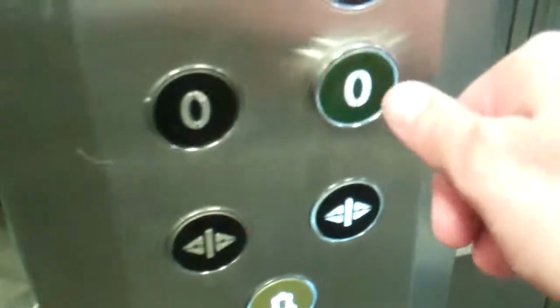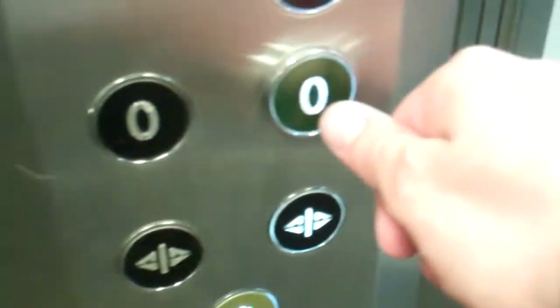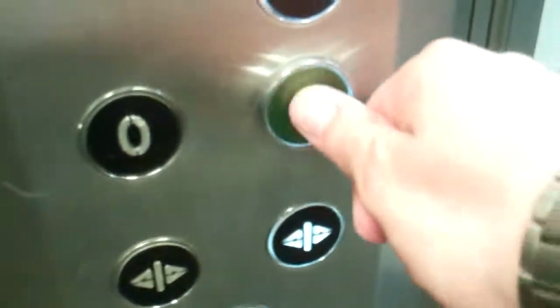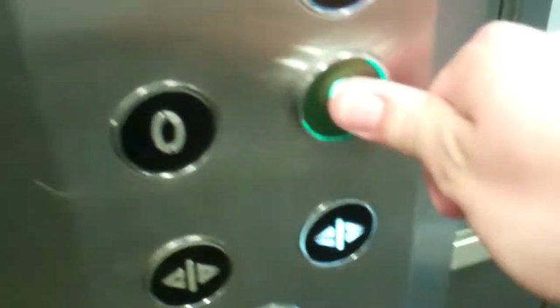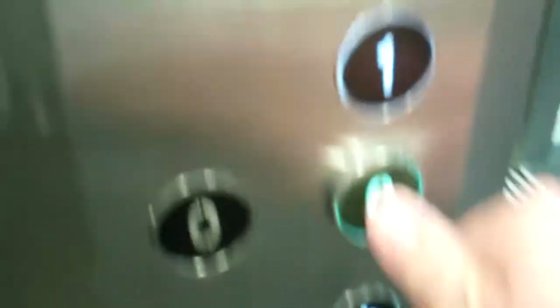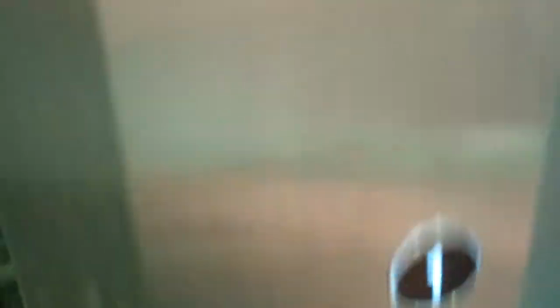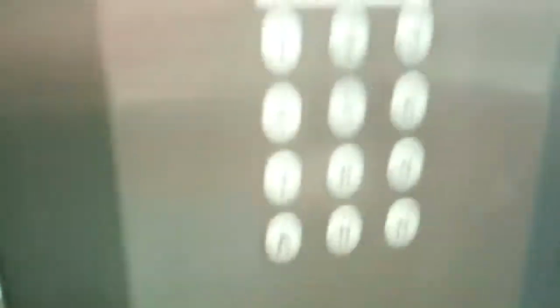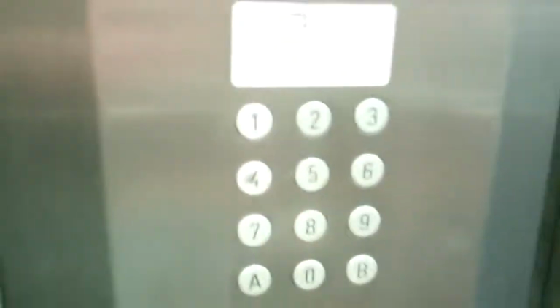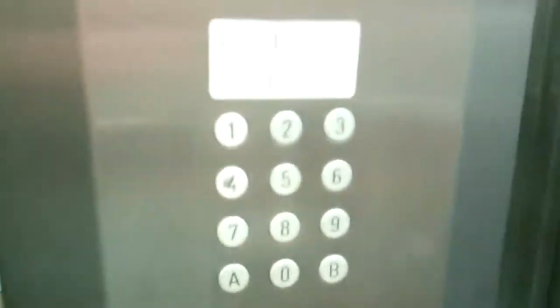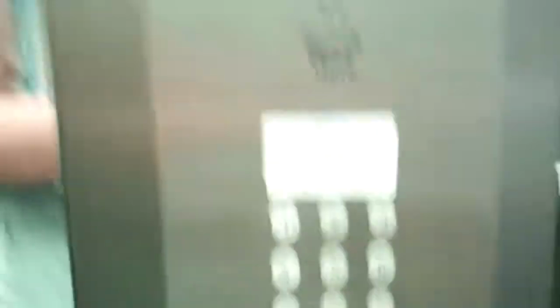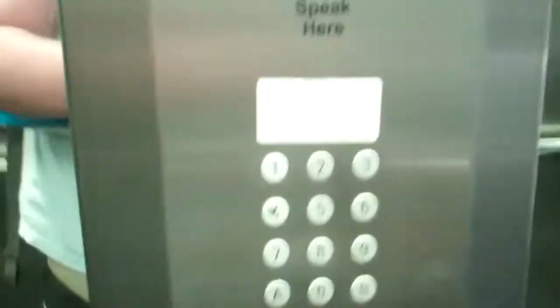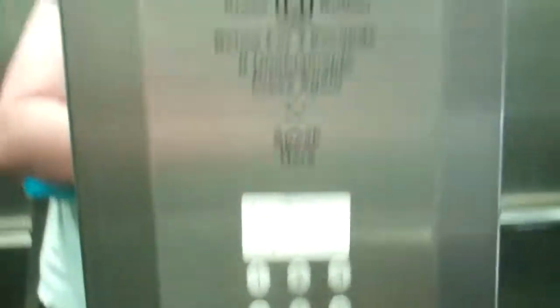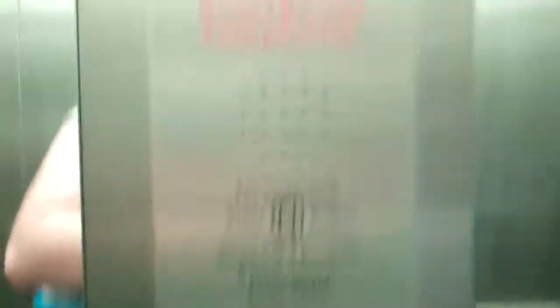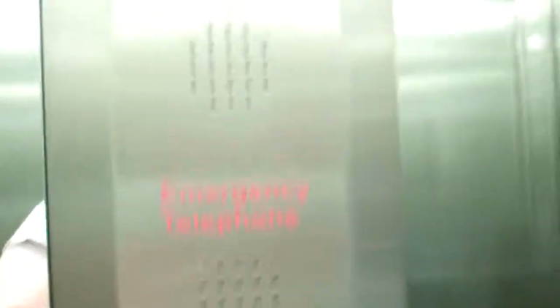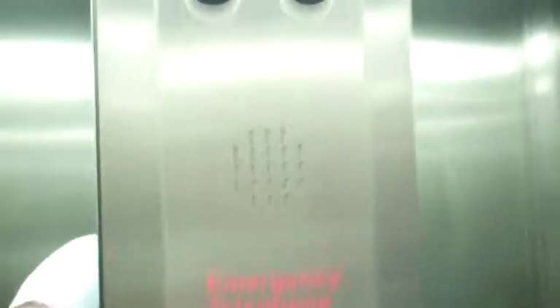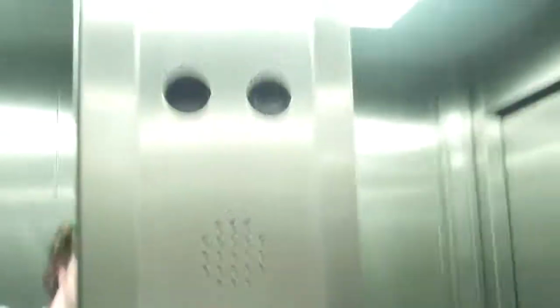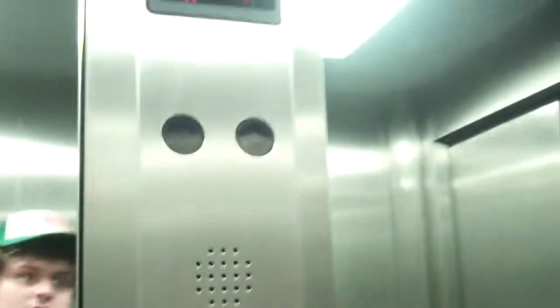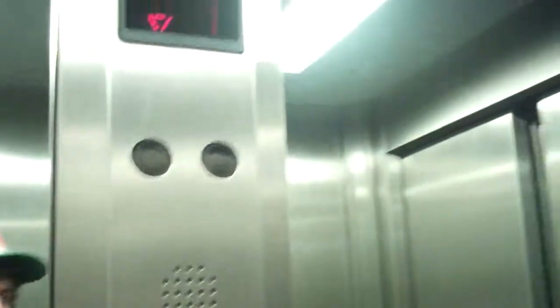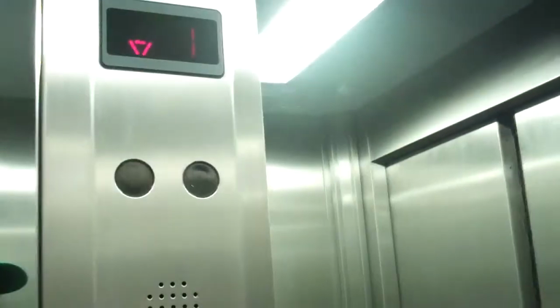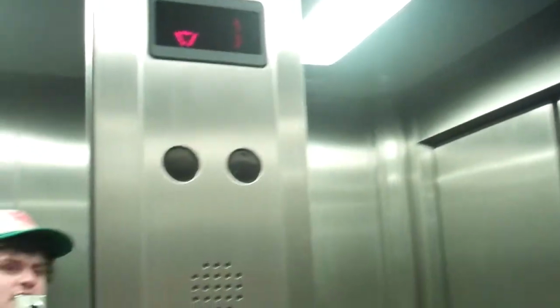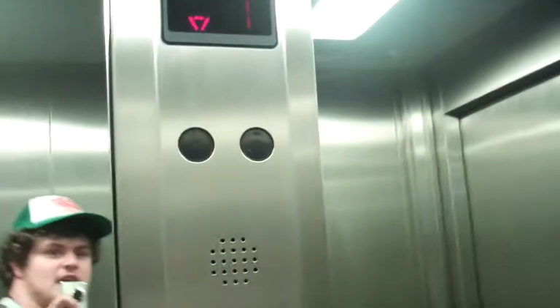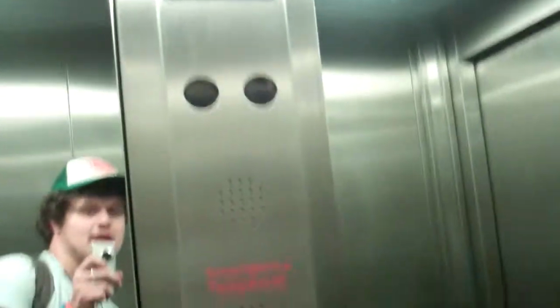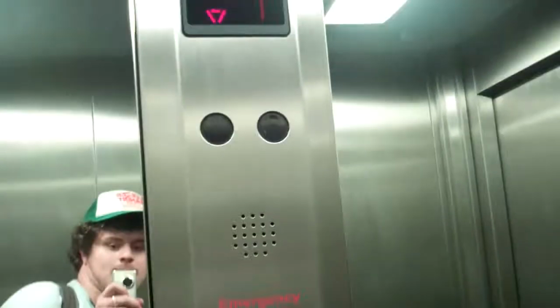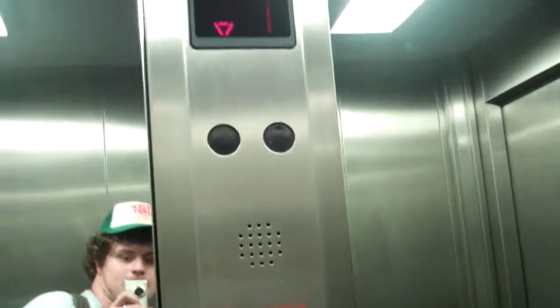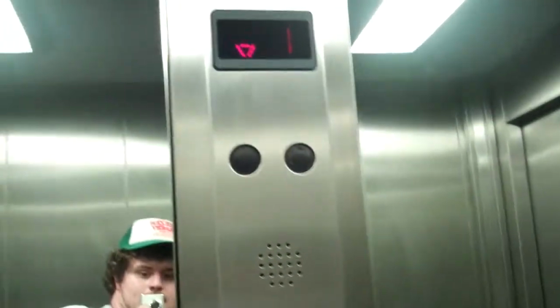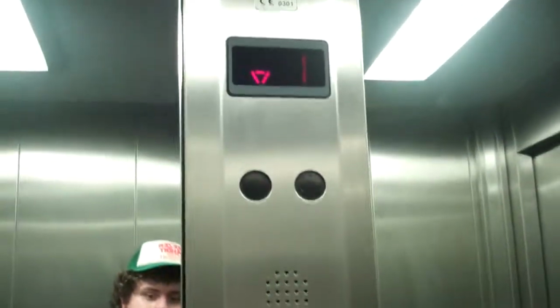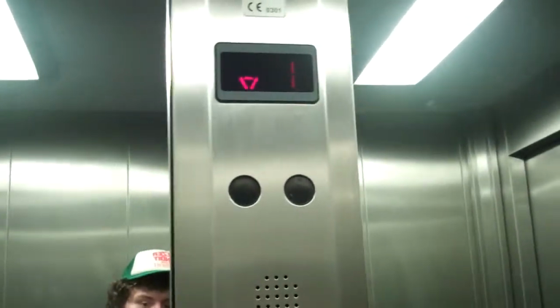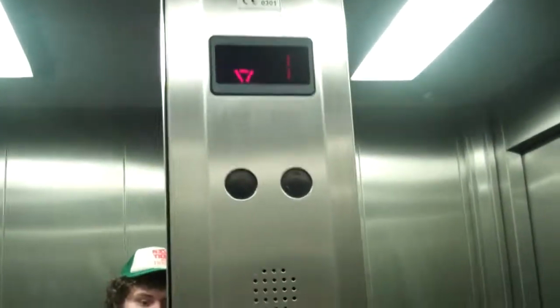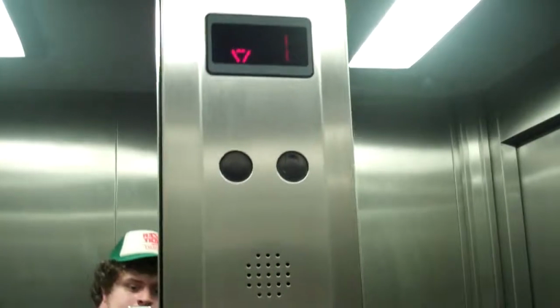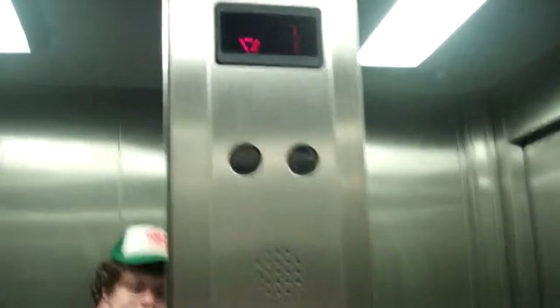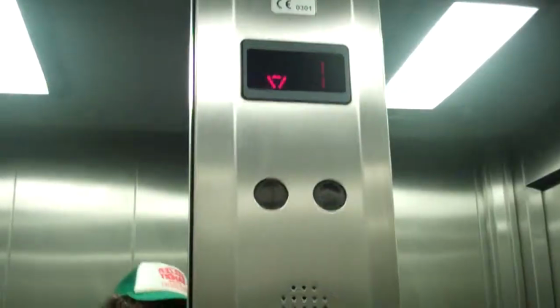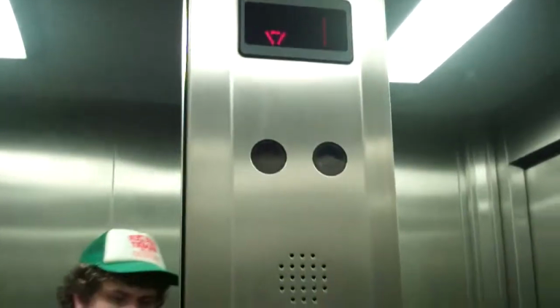Go back down to G. Door closed — I just want to push the button. I like that. Lift going down.